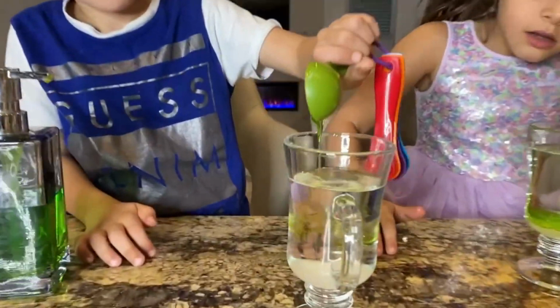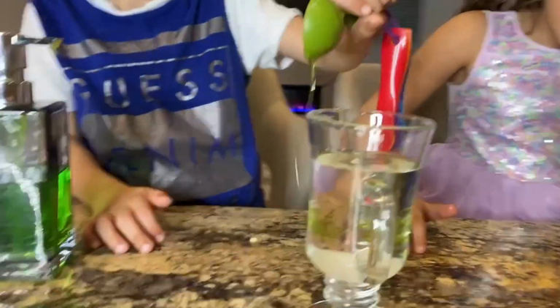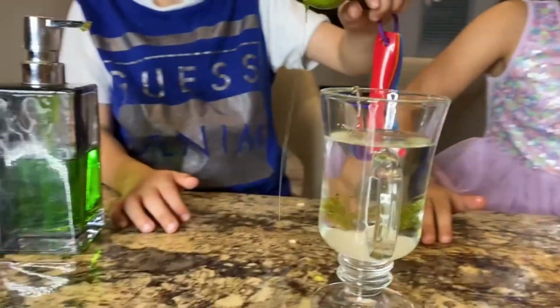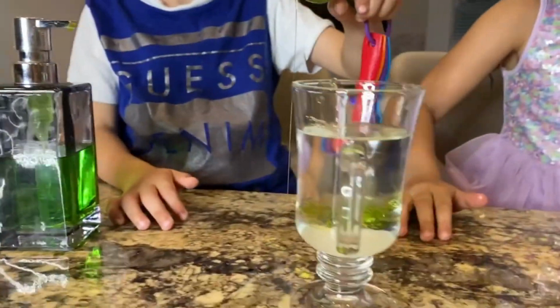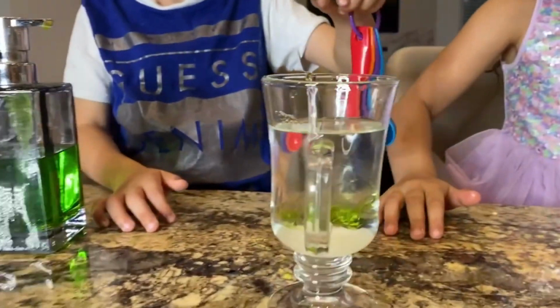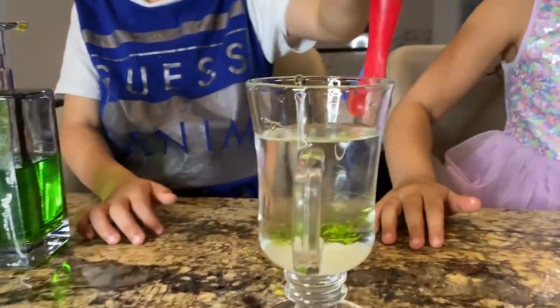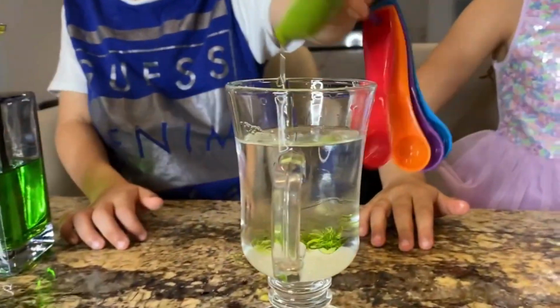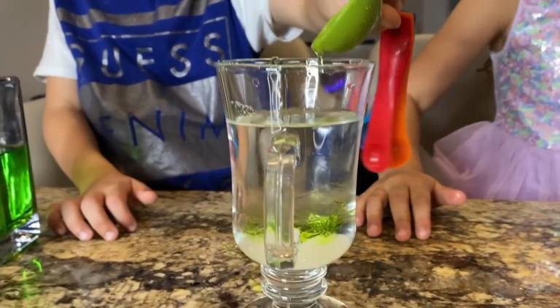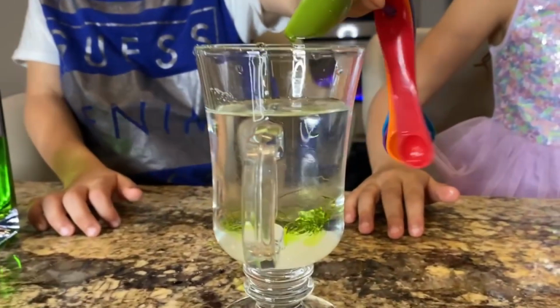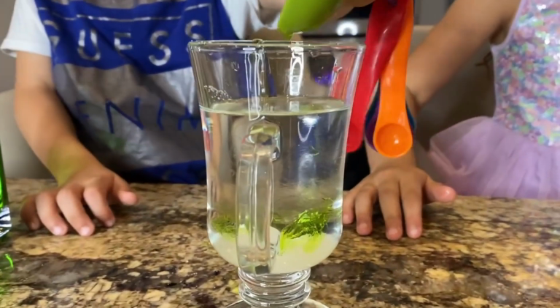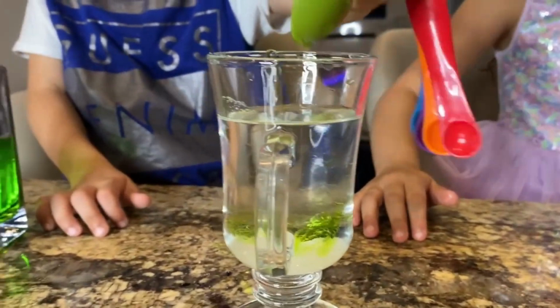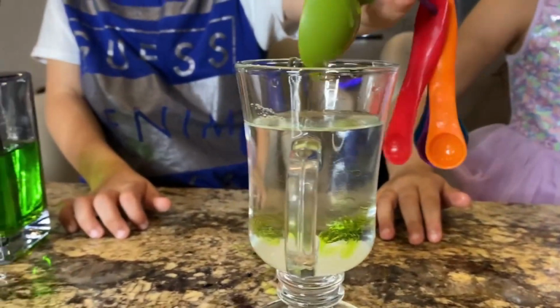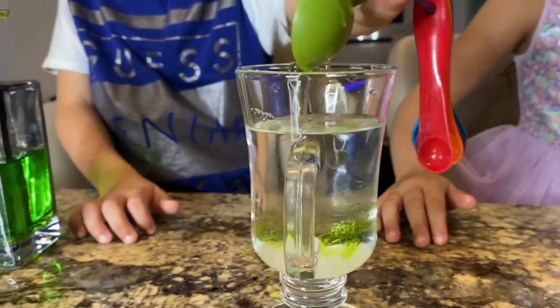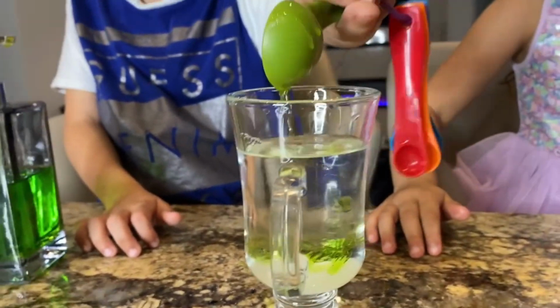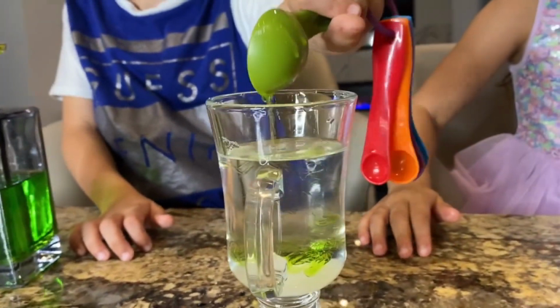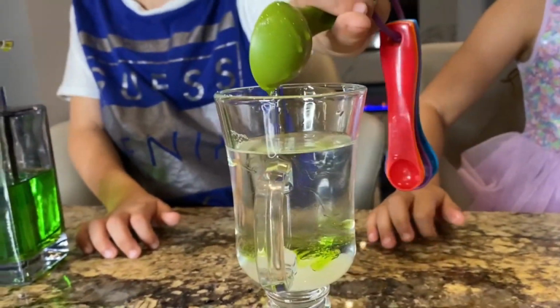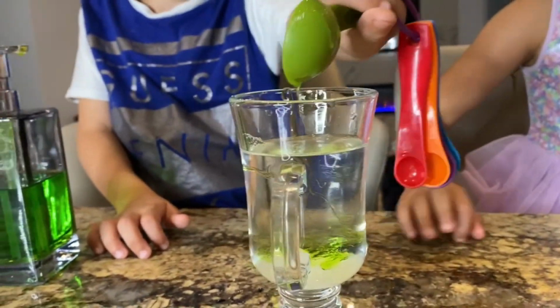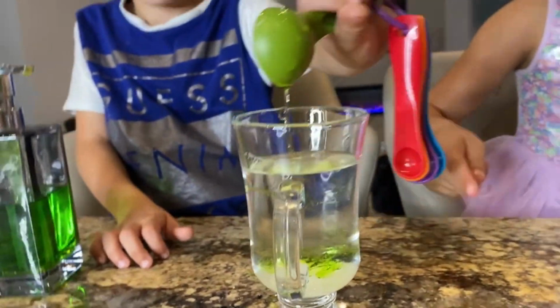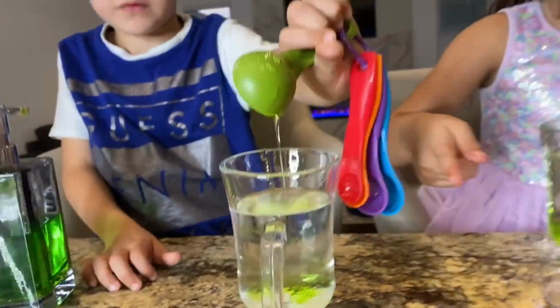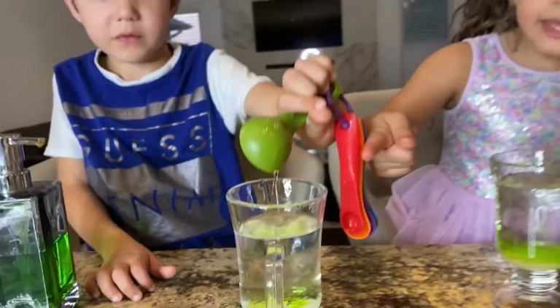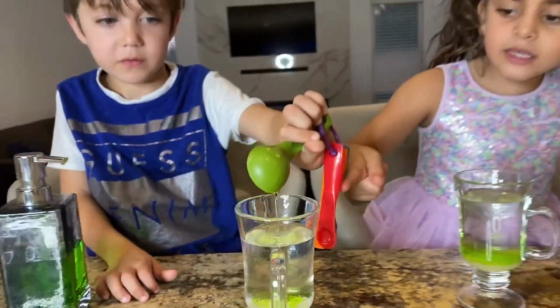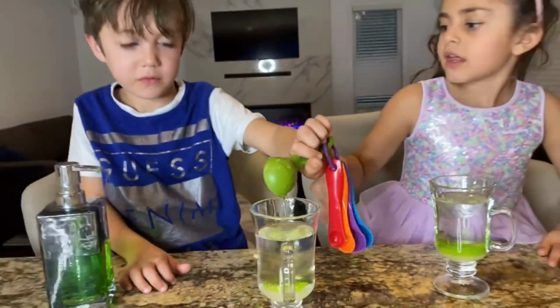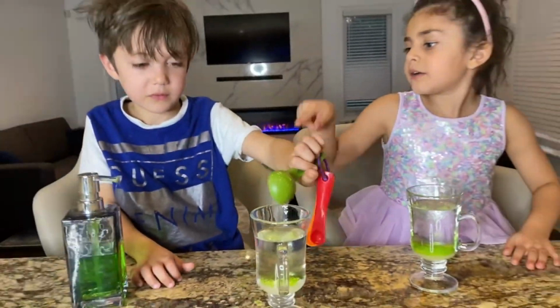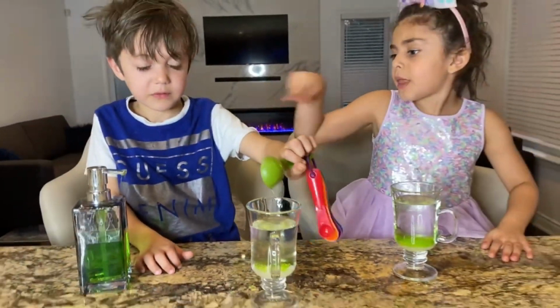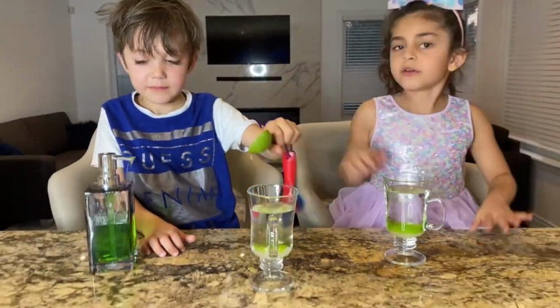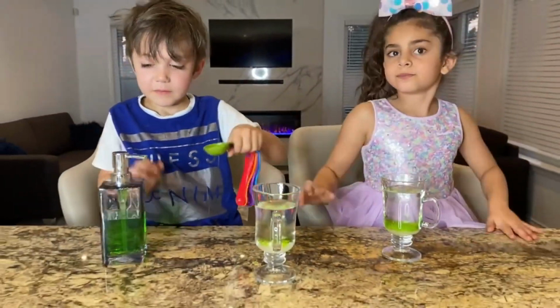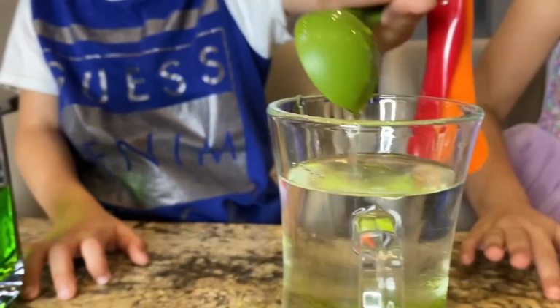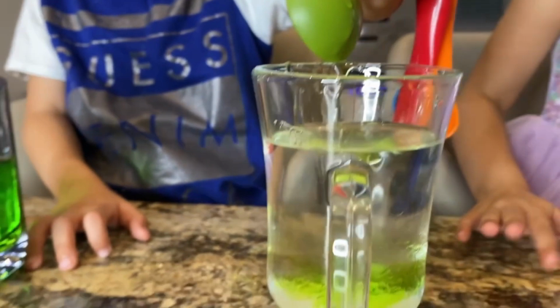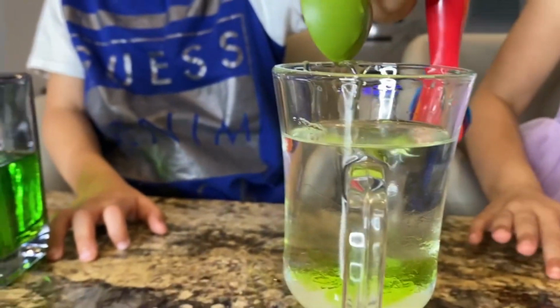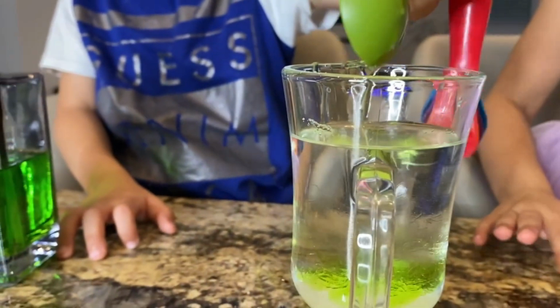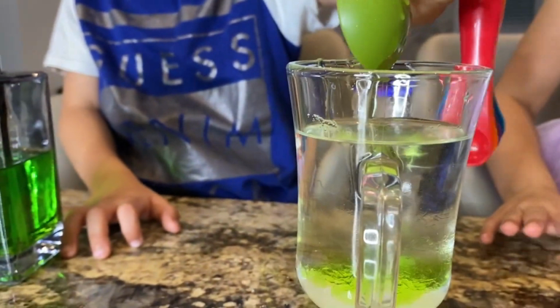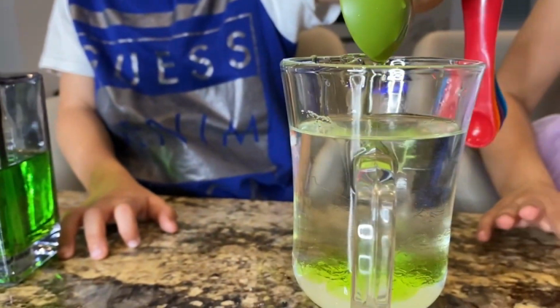Wow! Pour more, Zach! Another one! Another? Good job!